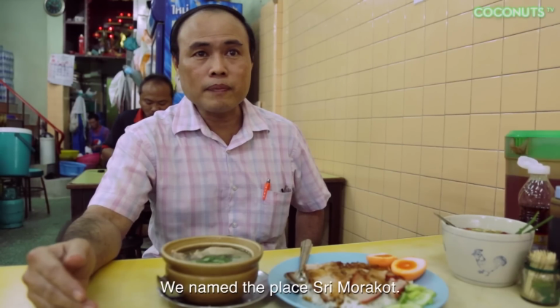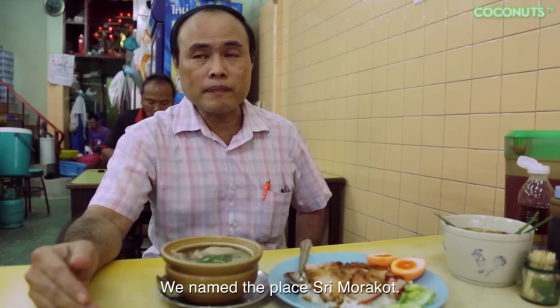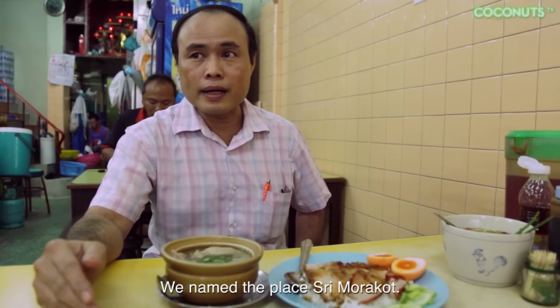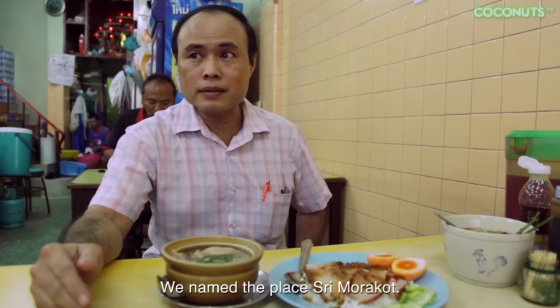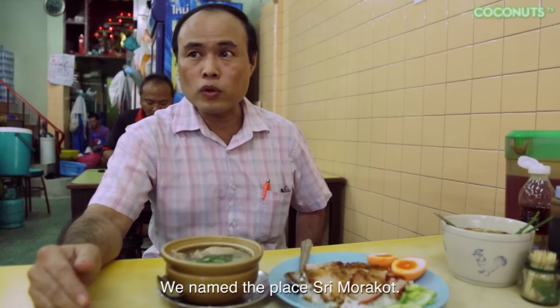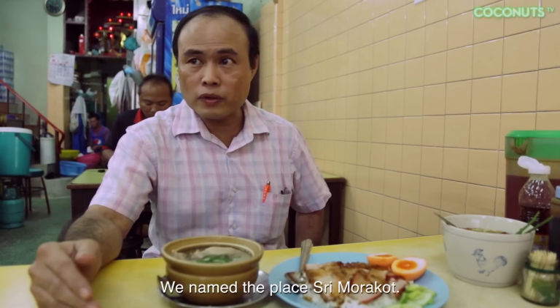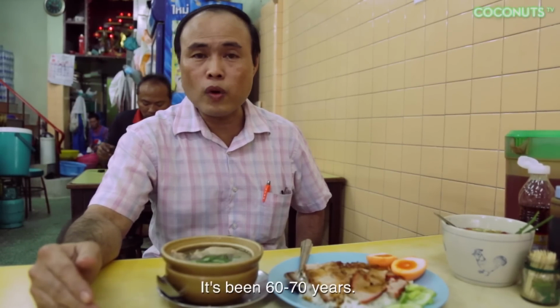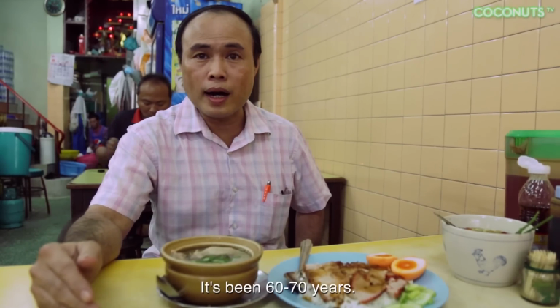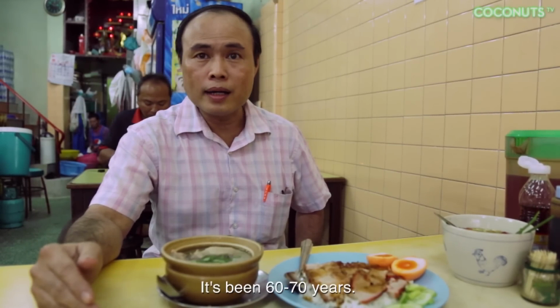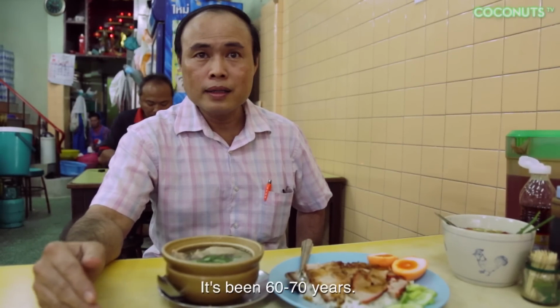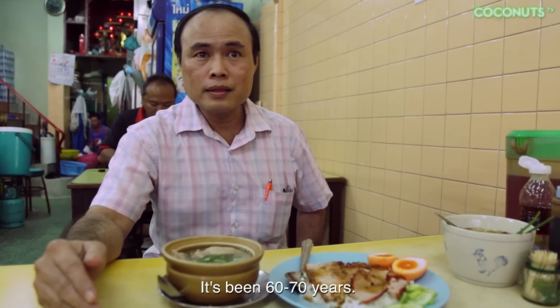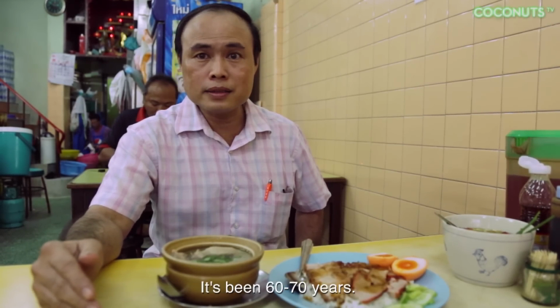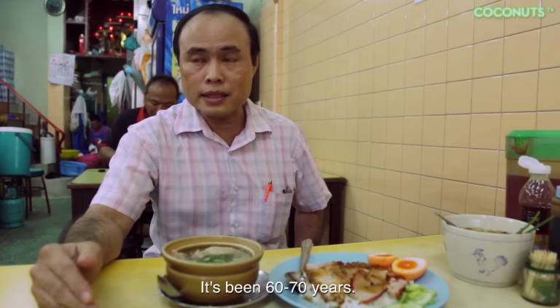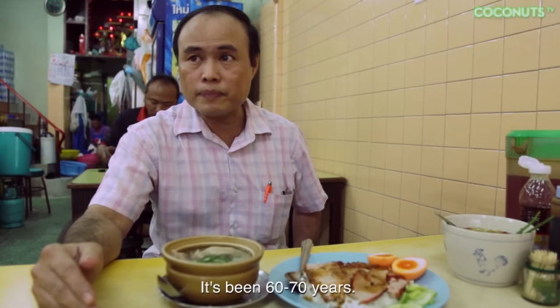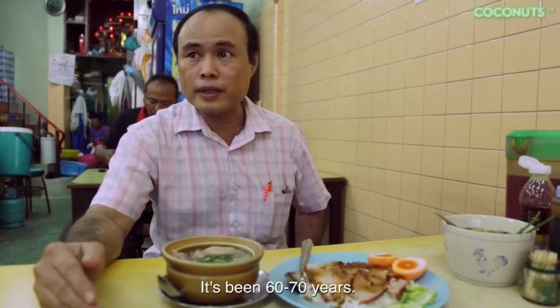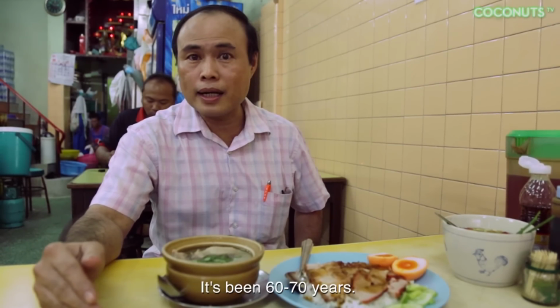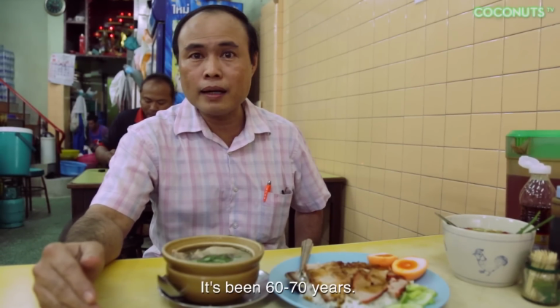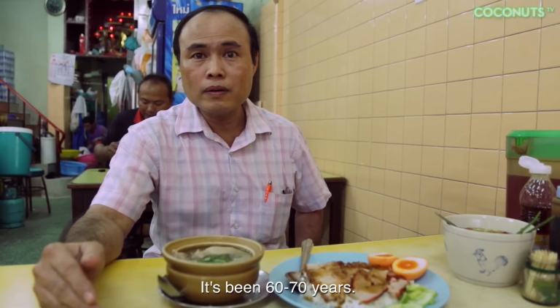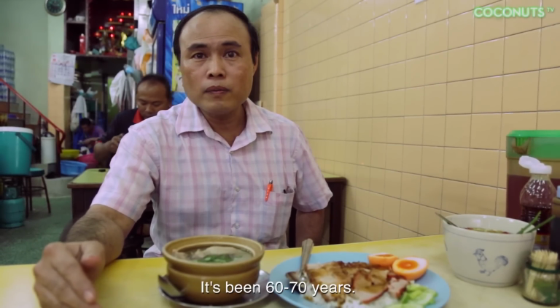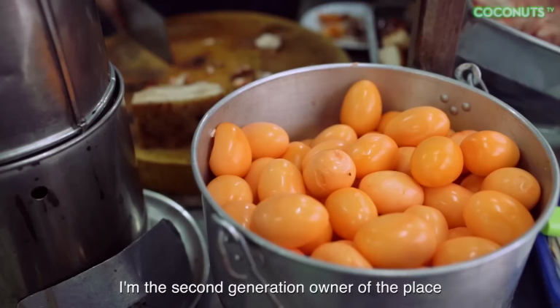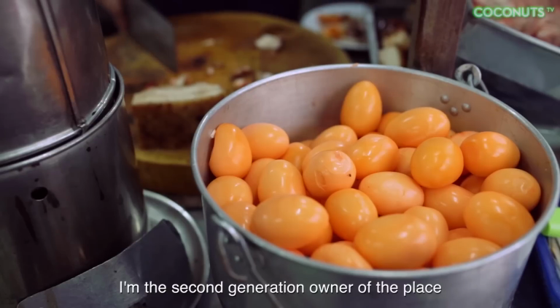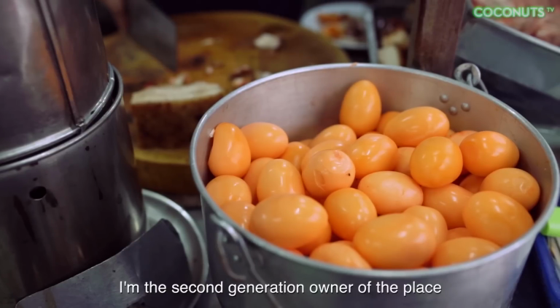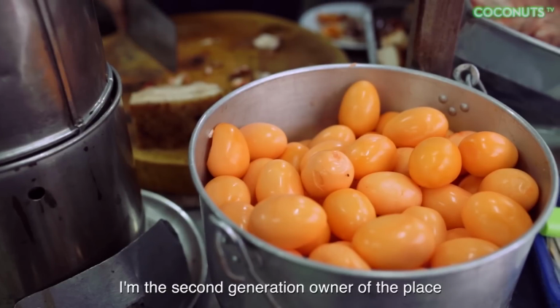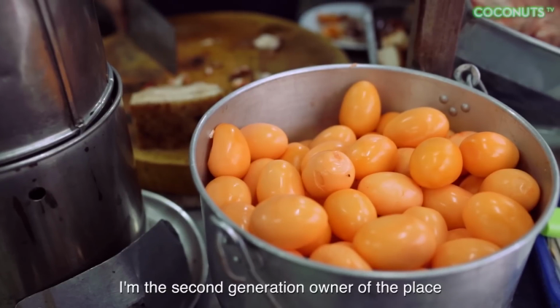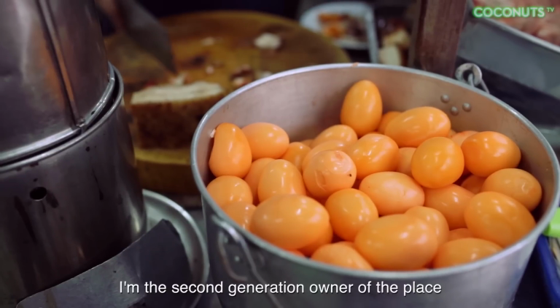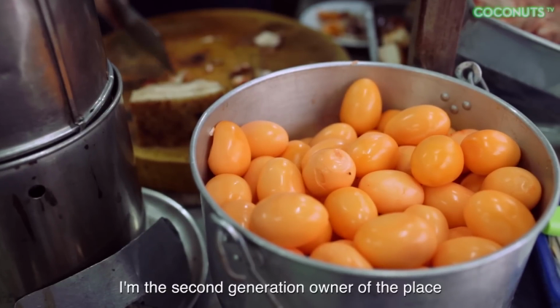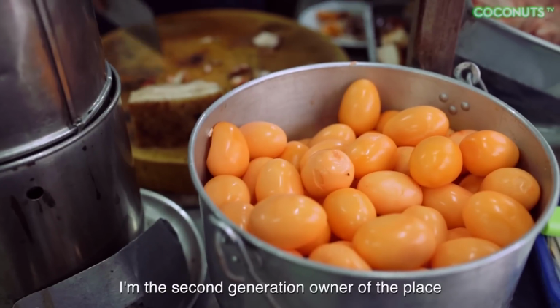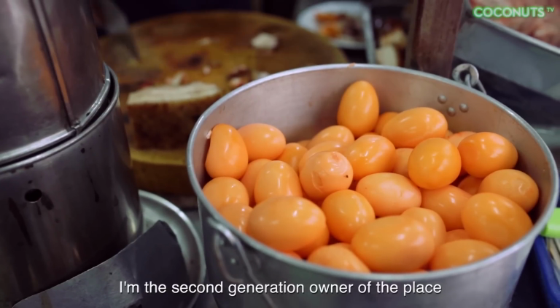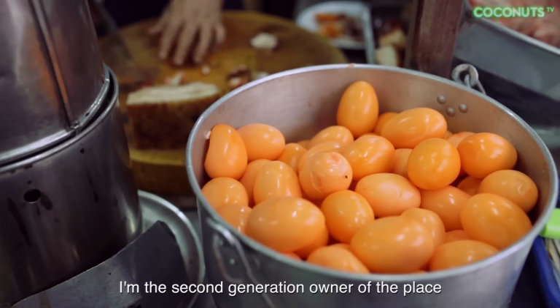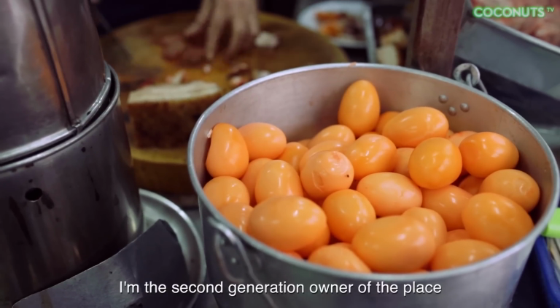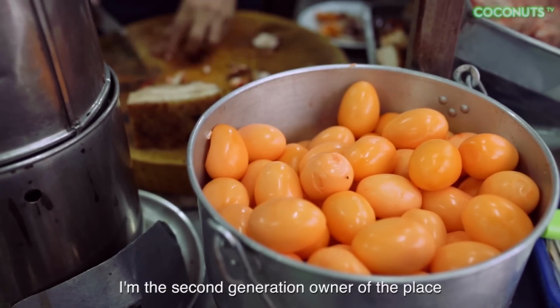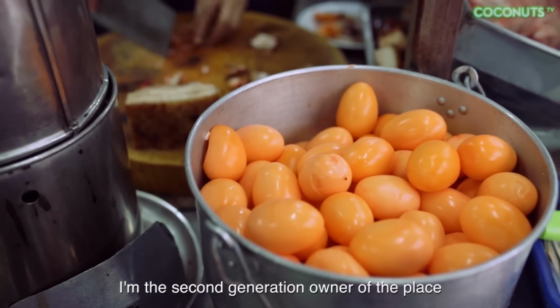ก็ประมาณ 60 กว่าหรือ 70 ปีได้แล้ว ผมเป็นรุ่นที่ 2 แล้วครับ ข้าวหมูแดงของร้านสี่แยกทองเราจะปุ้งด้วยเตาถ่าน จะทำให้แตกต่างจากที่อื่น คือหมูเราจะหอม หมูกรอบเราก็จะไม่แห้ง หมูแดงก็จะนิ่ม เครื่องก็จะหอม ทำให้ไม่เหมือนที่อื่น (Our khao moo daeng shop has been open for about 60 to 70 years. I'm the second generation. We cook using a charcoal stove, which makes us different — our pork is fragrant, our crispy pork isn't dry, the red pork is tender, and the seasoning is aromatic.)